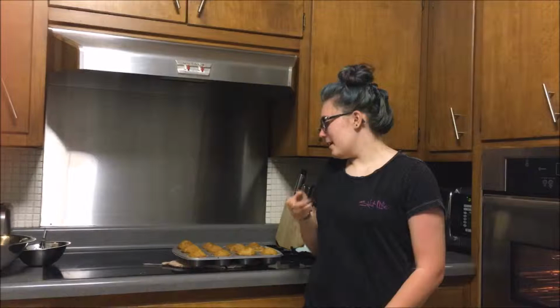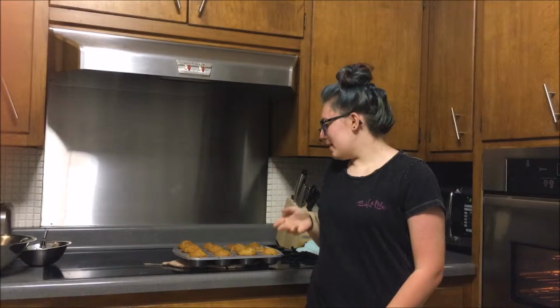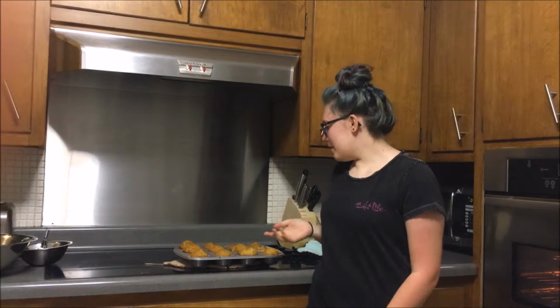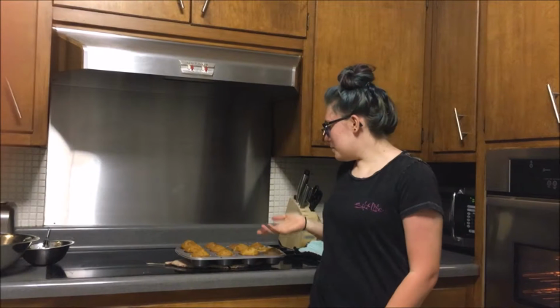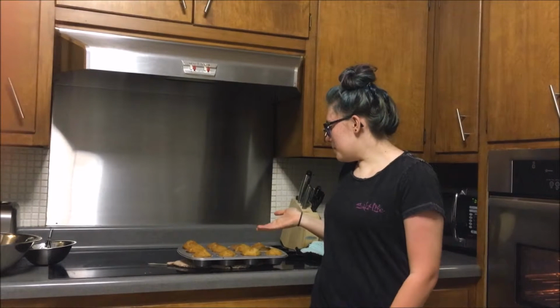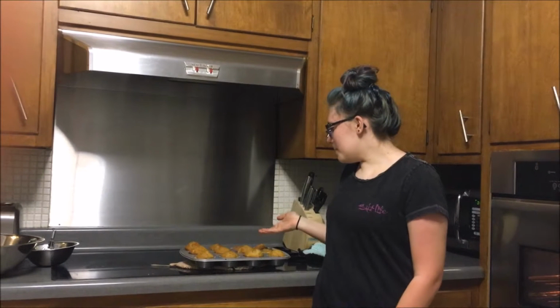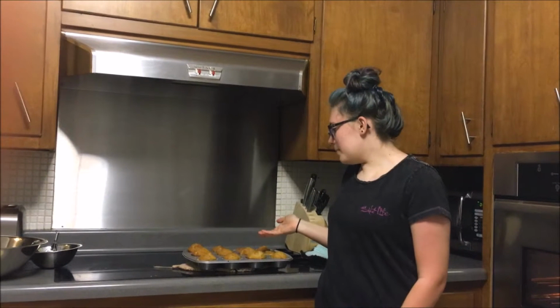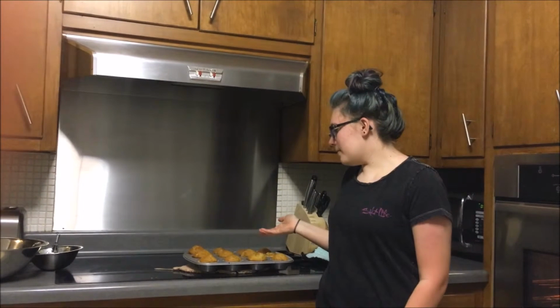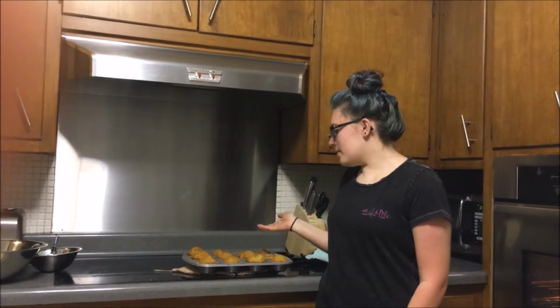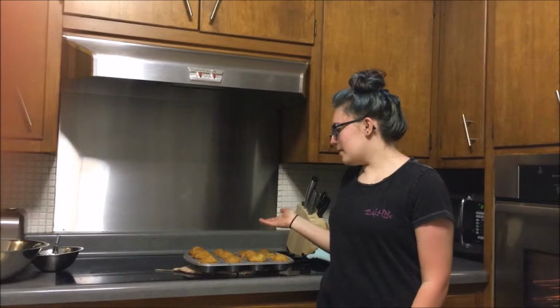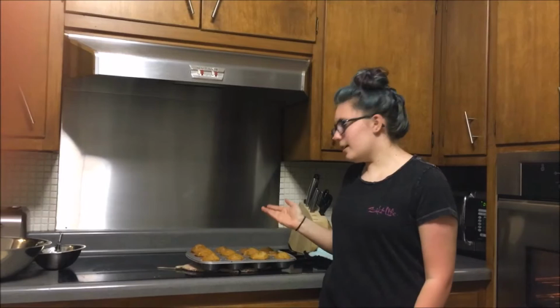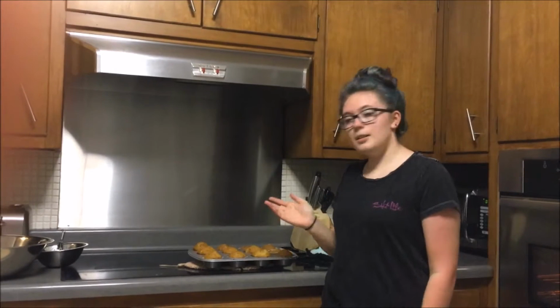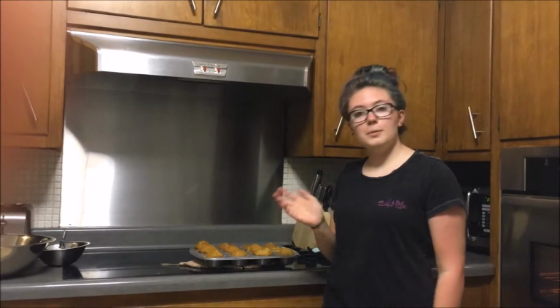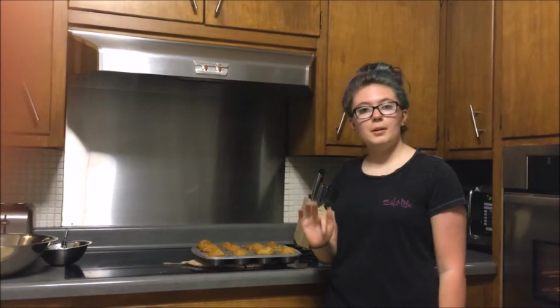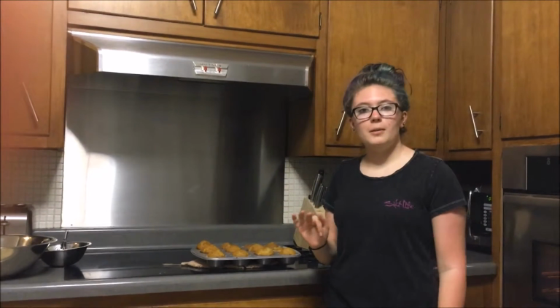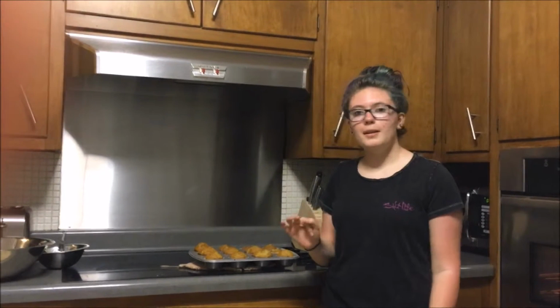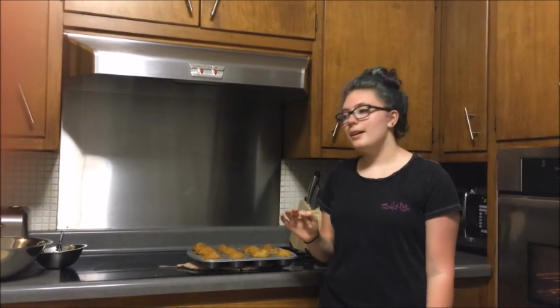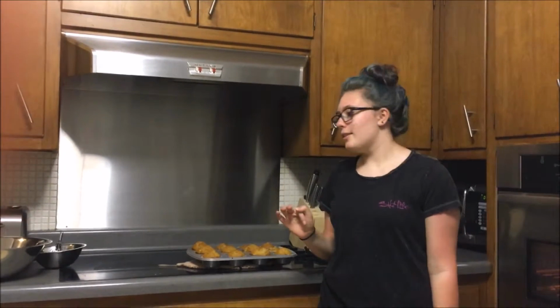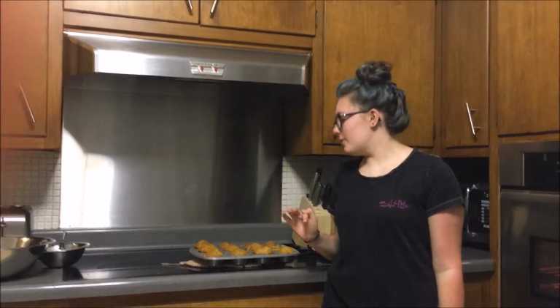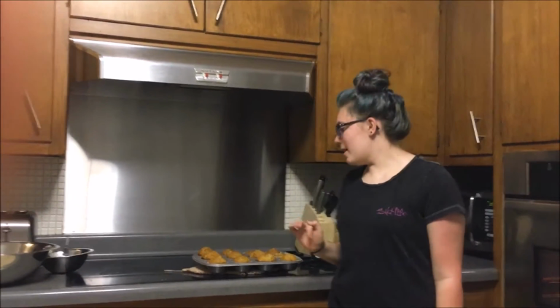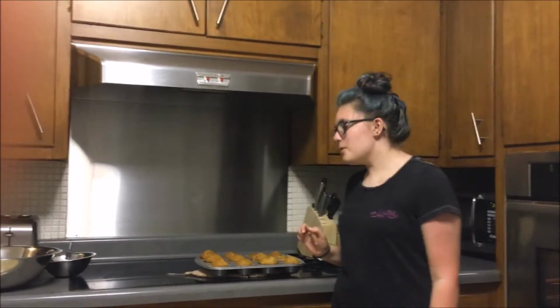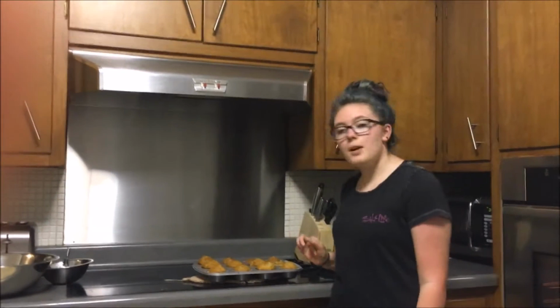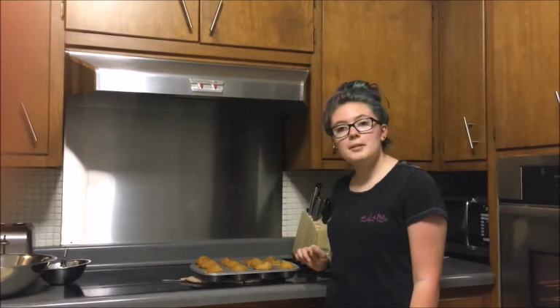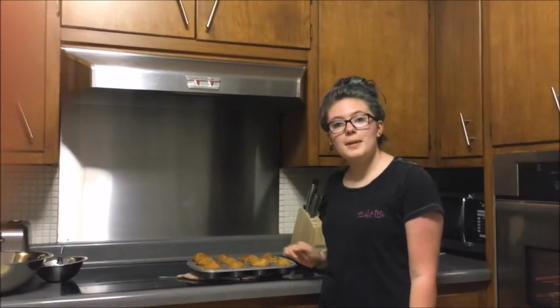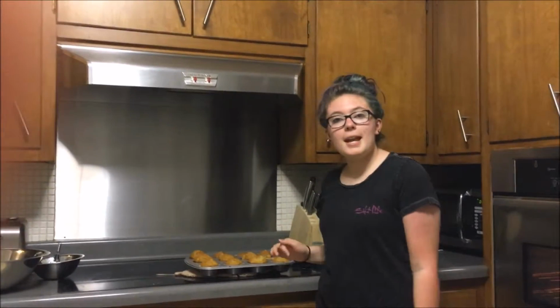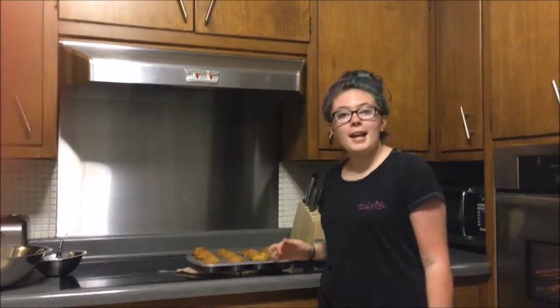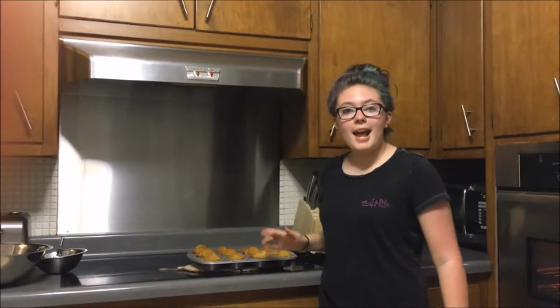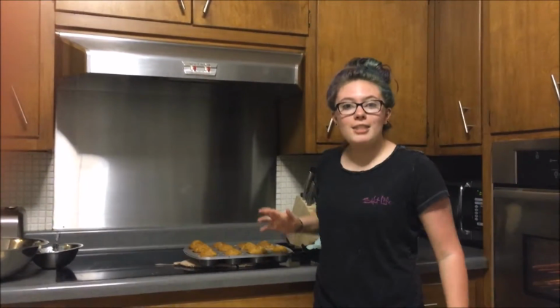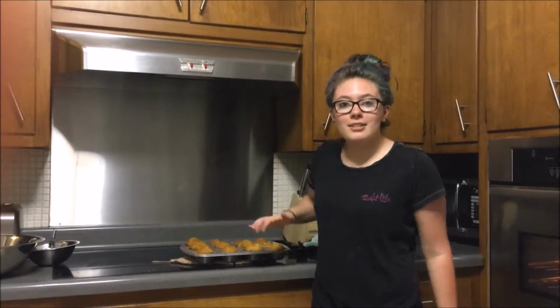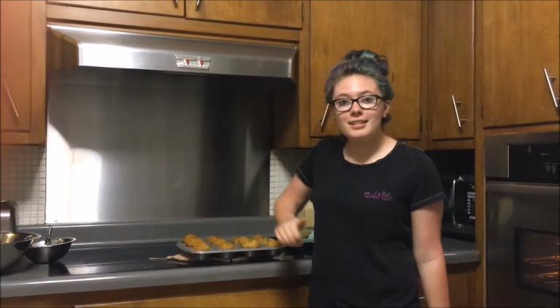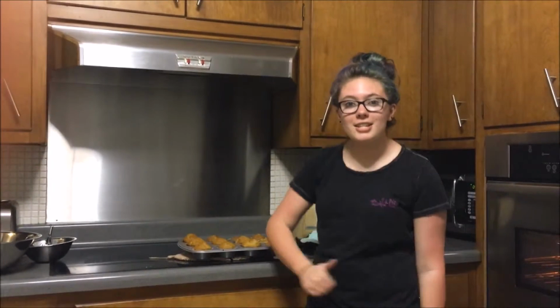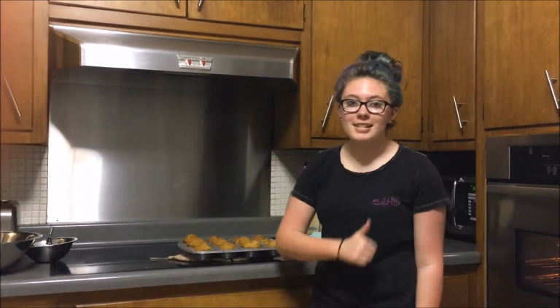Now that these beautiful muffins are done, they're not too hard to make and they're delicious.